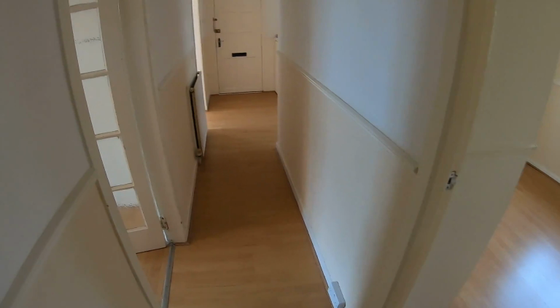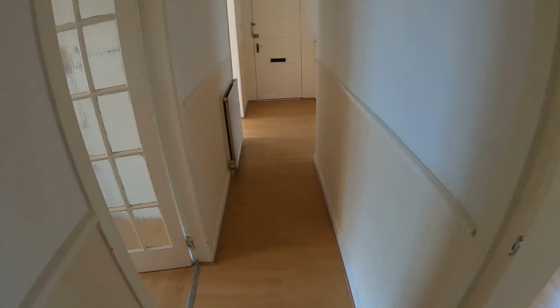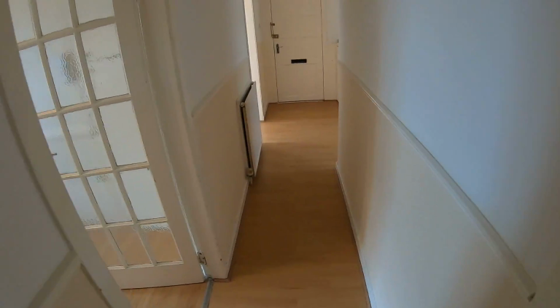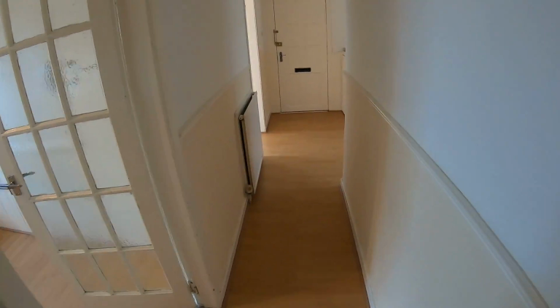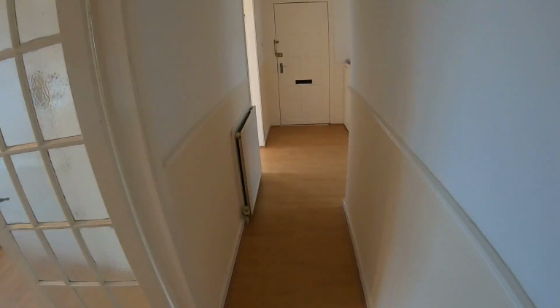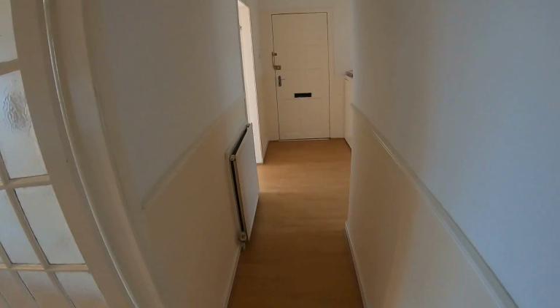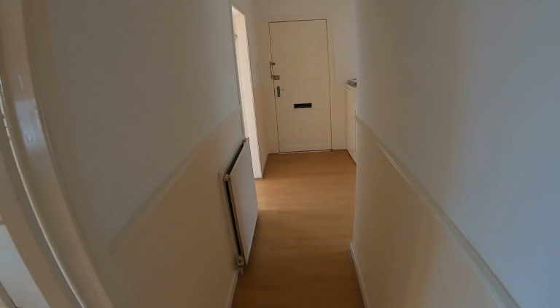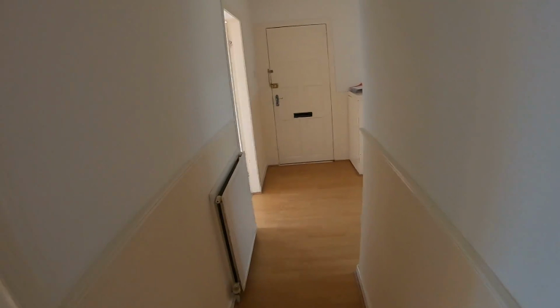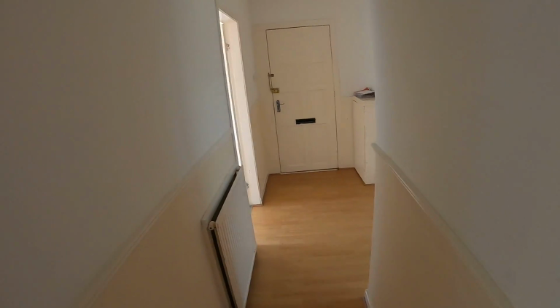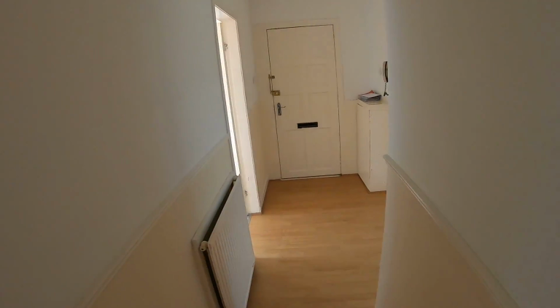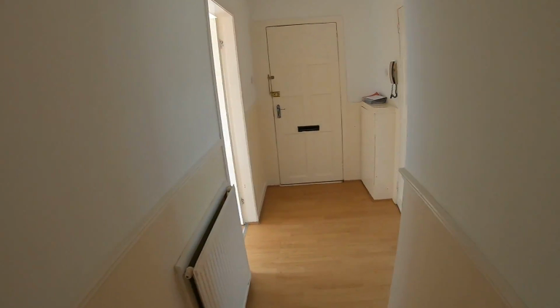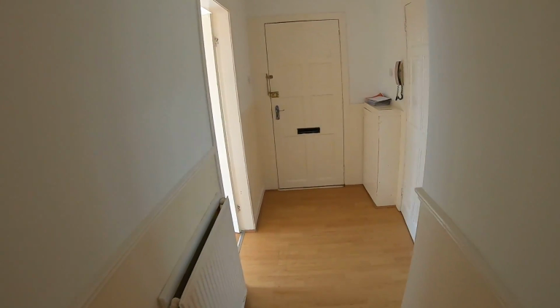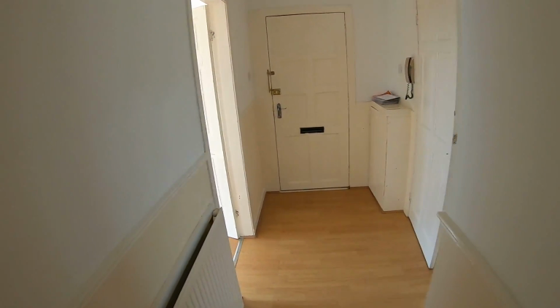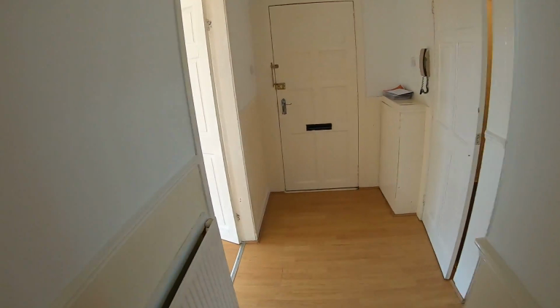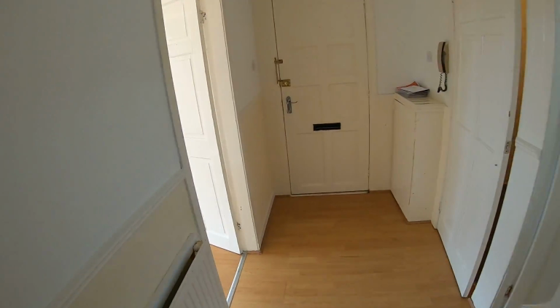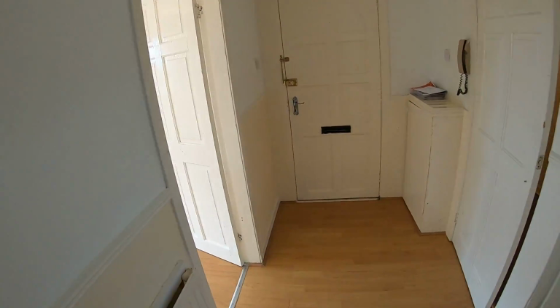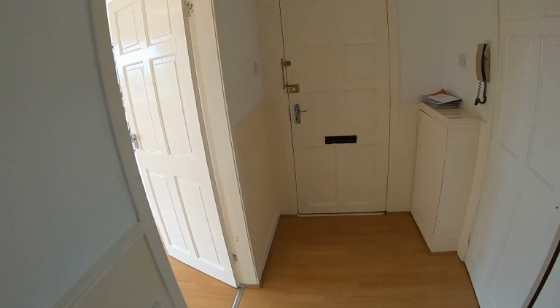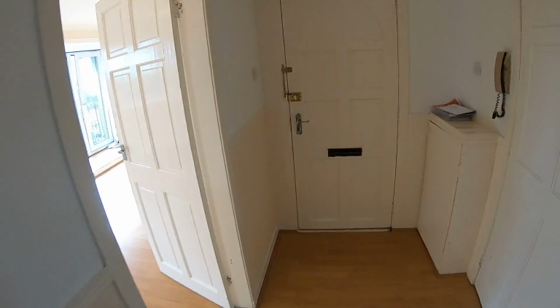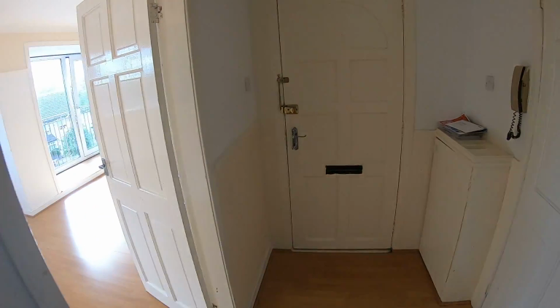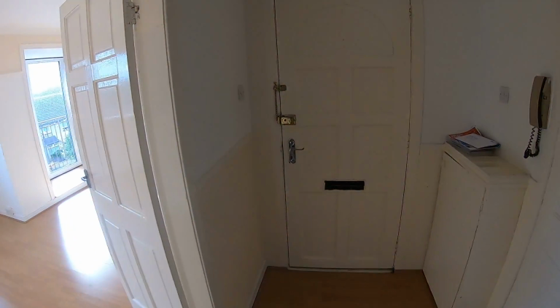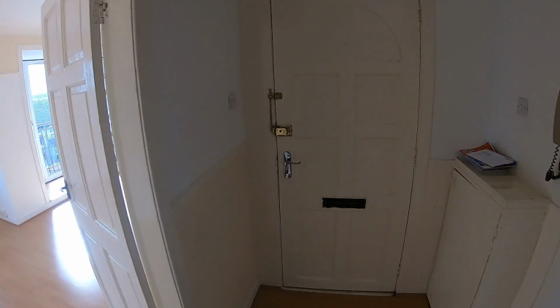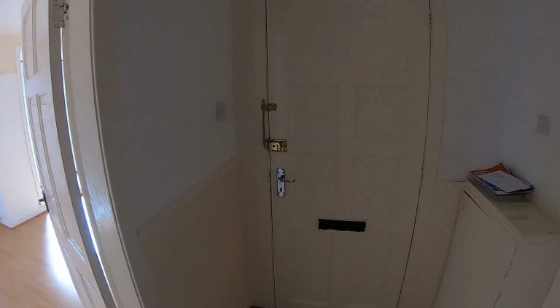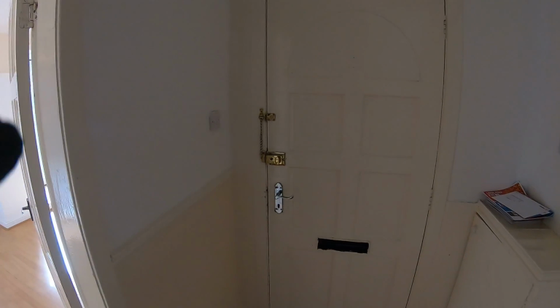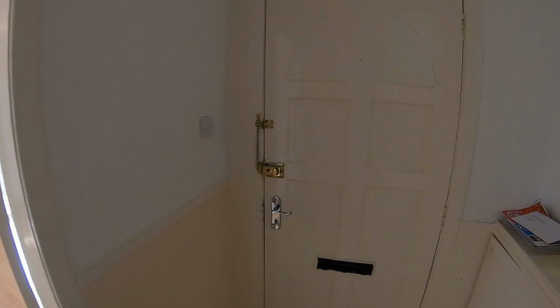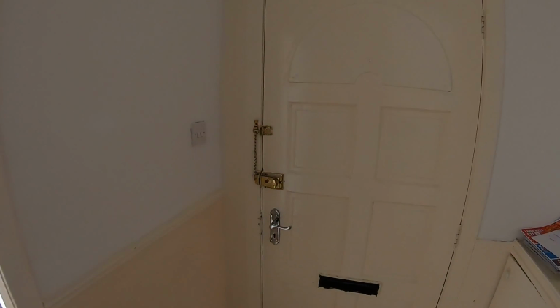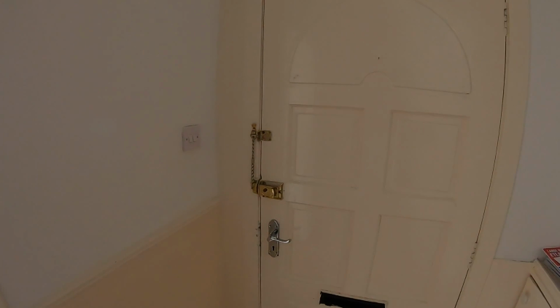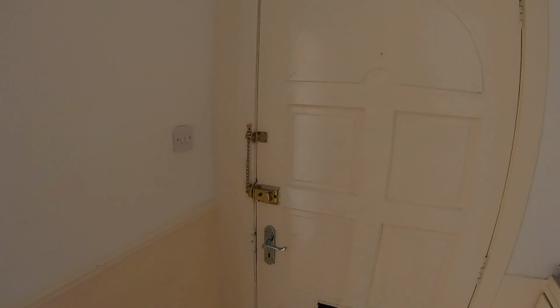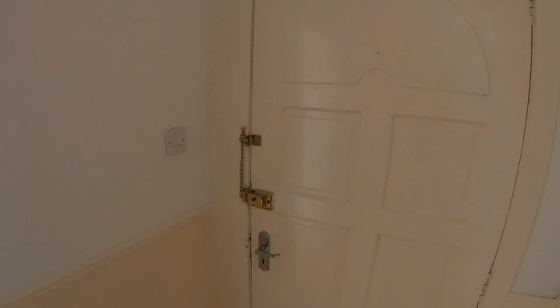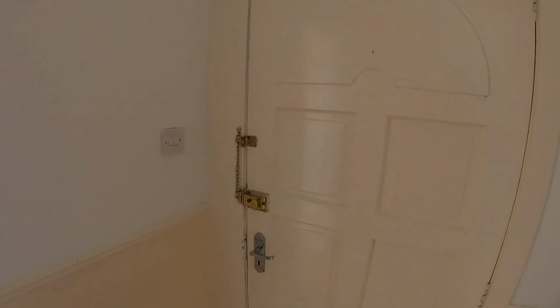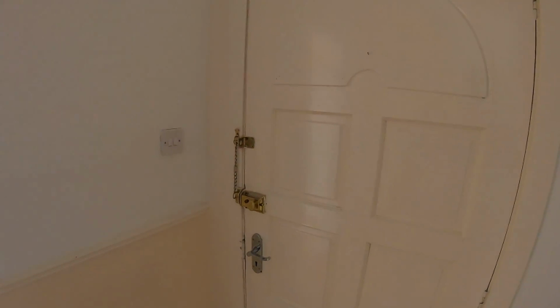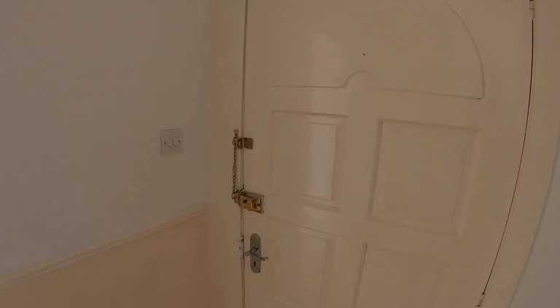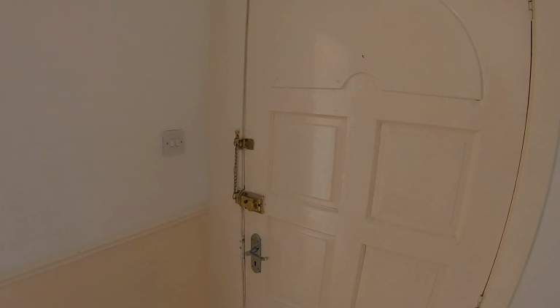And that concludes the property tour here at 48 Abbey Place.